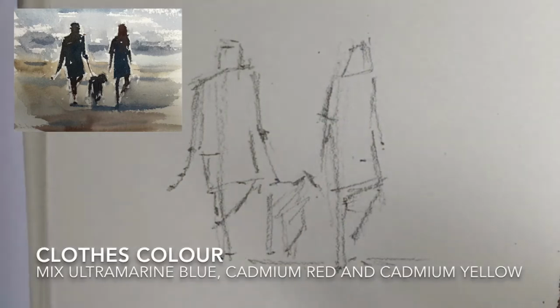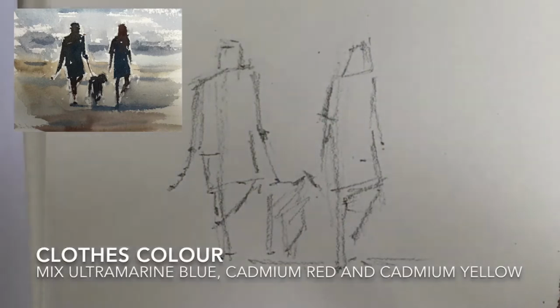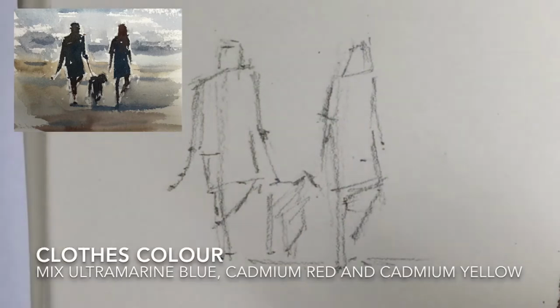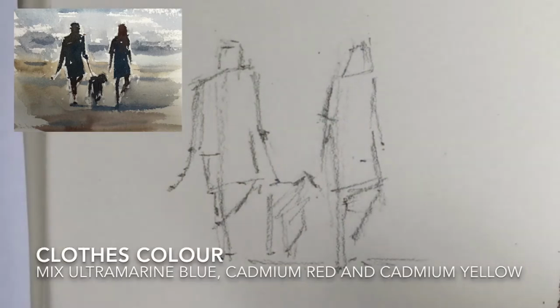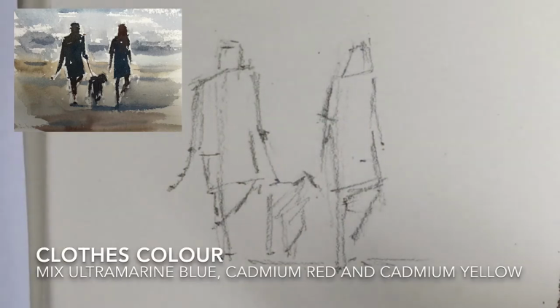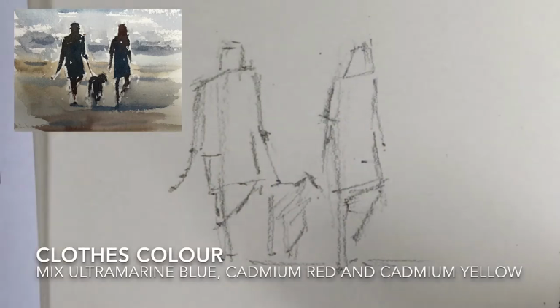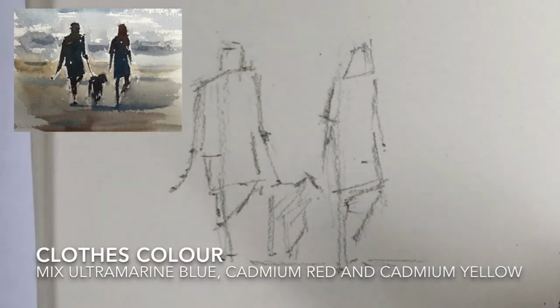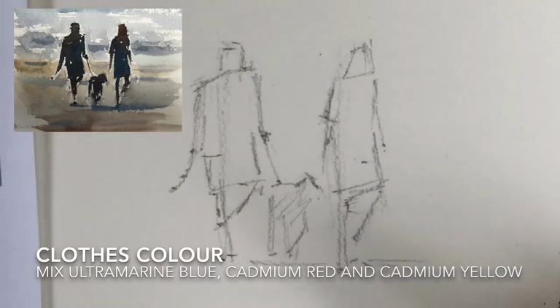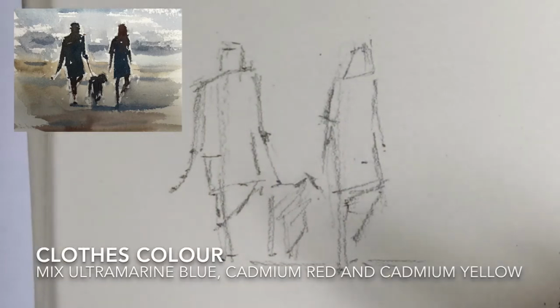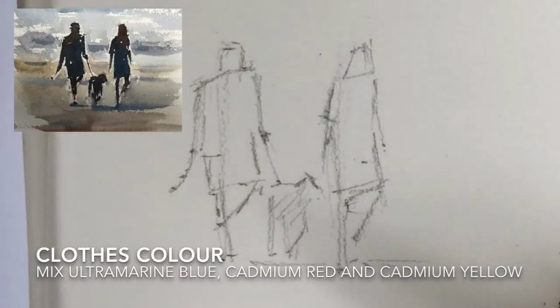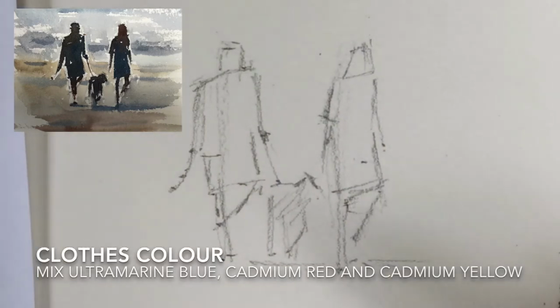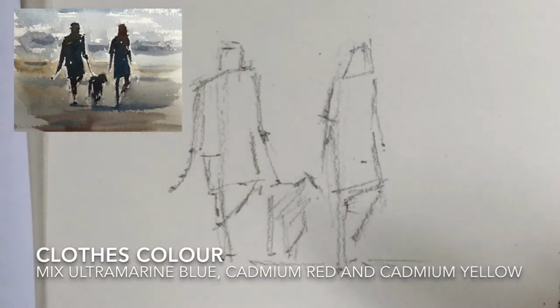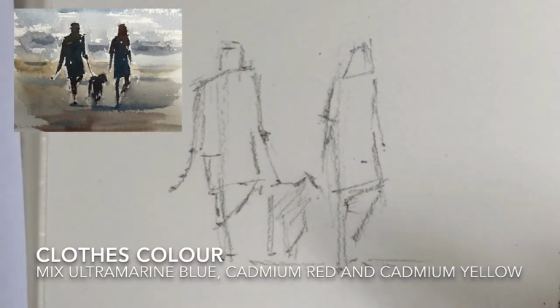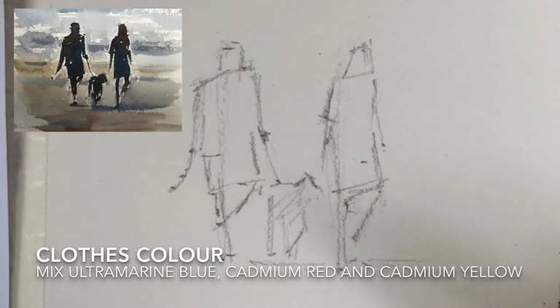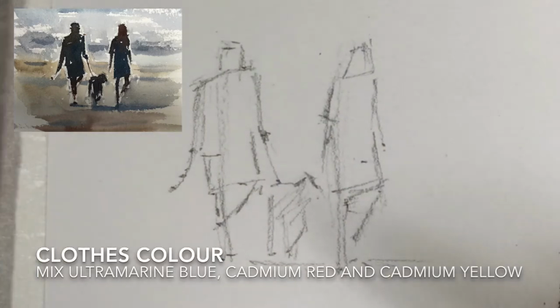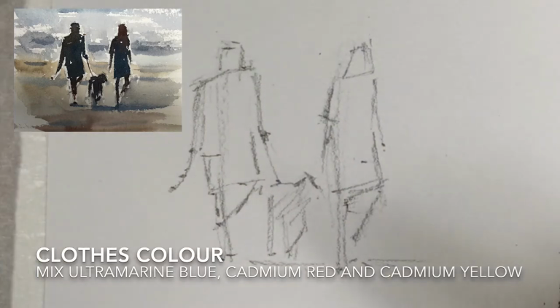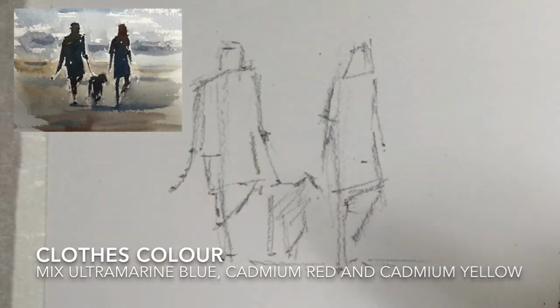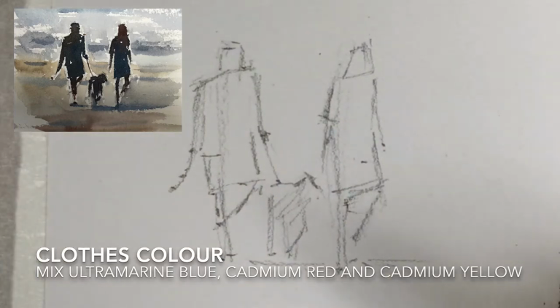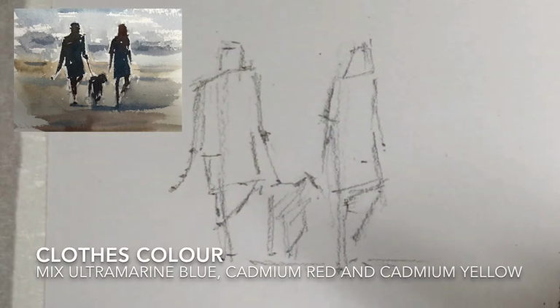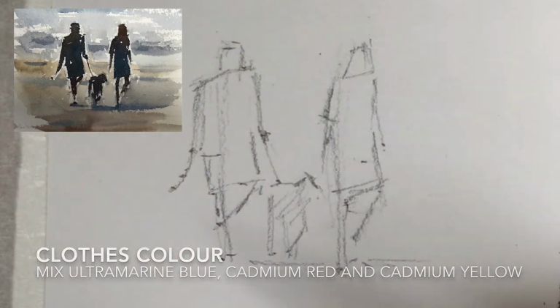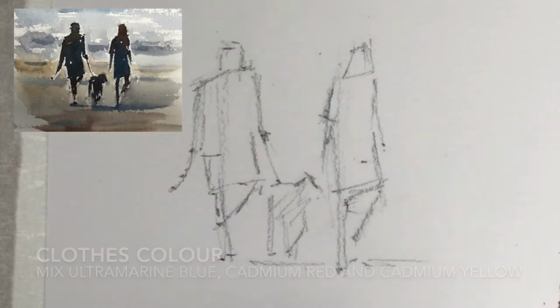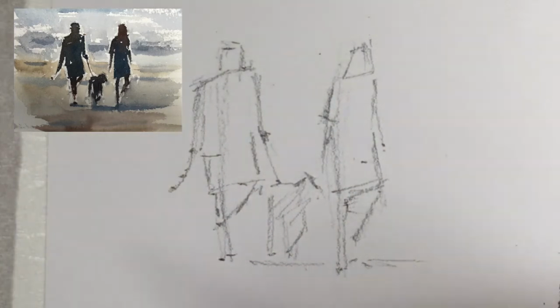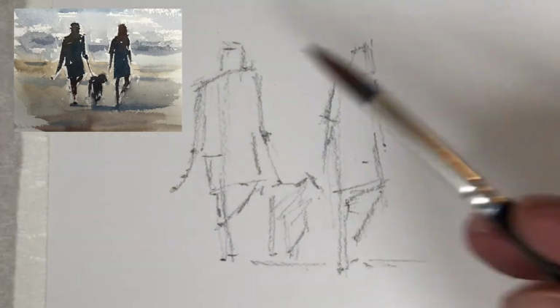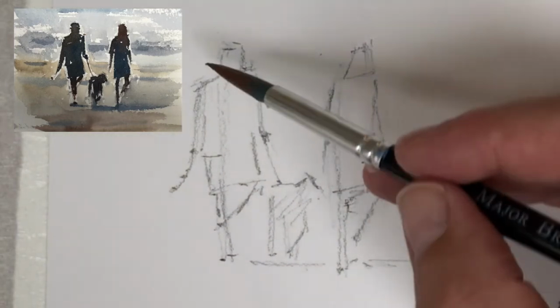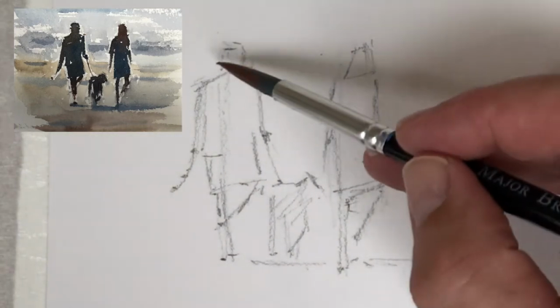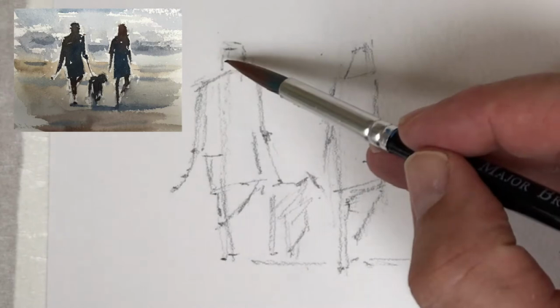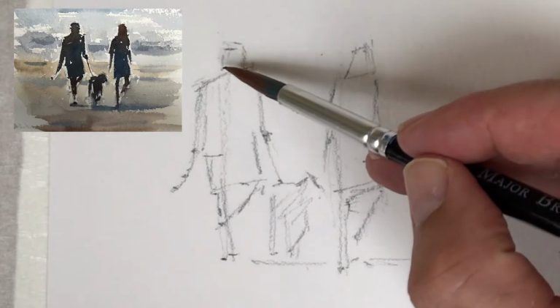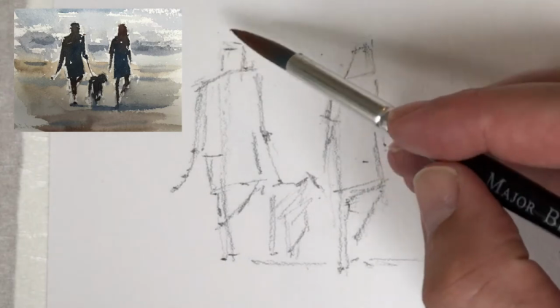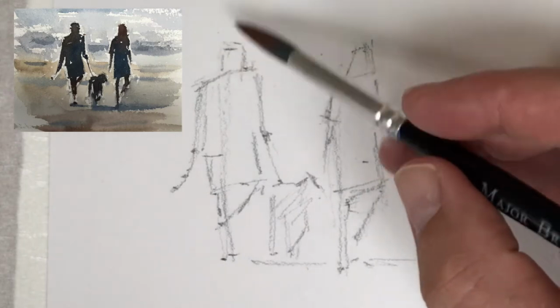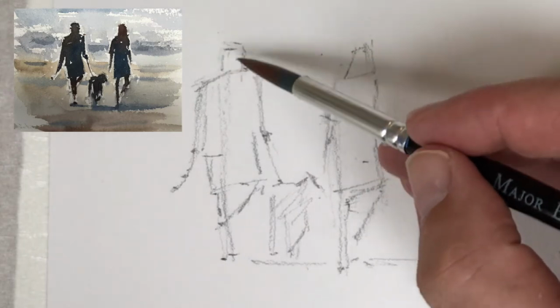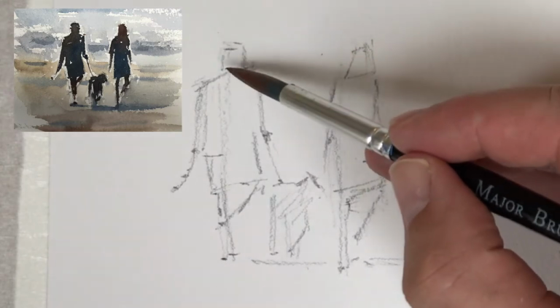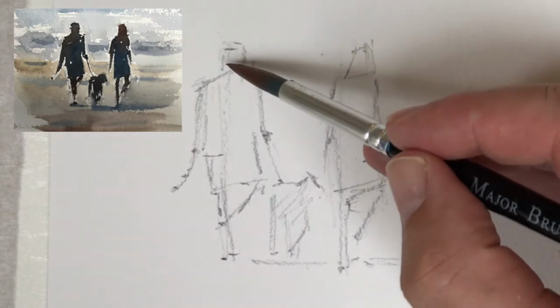For the clothes, the same colours except start with ultramarine blue, cadmium red, and a small amount of cadmium yellow.